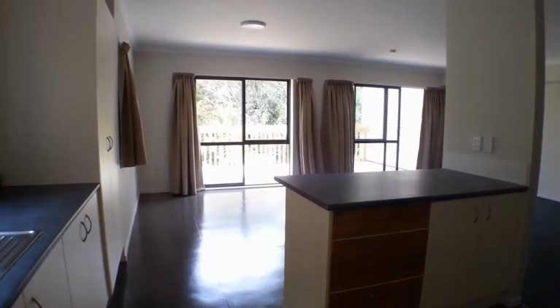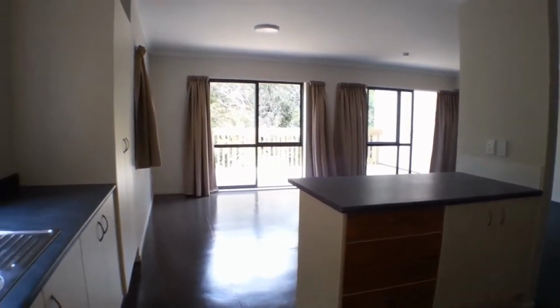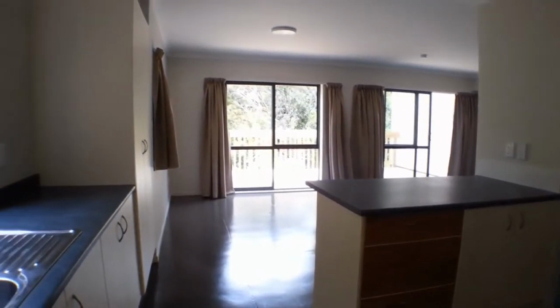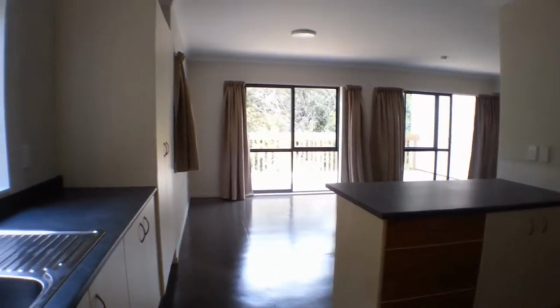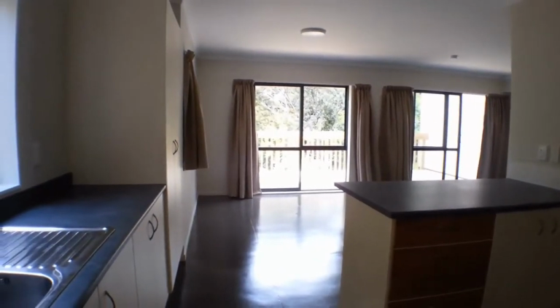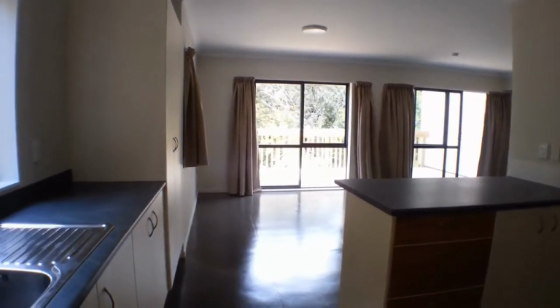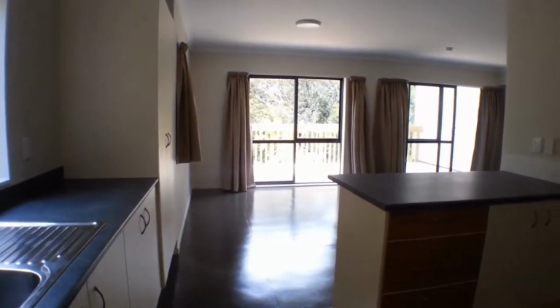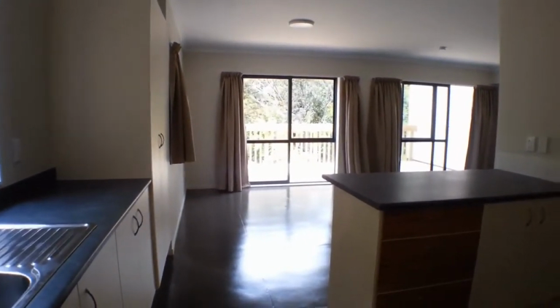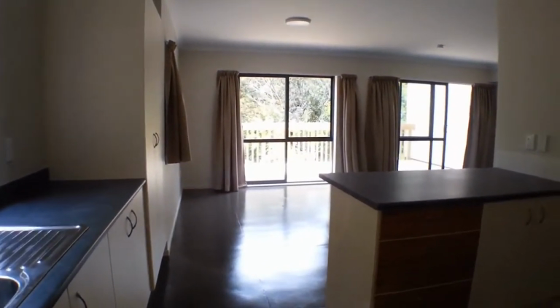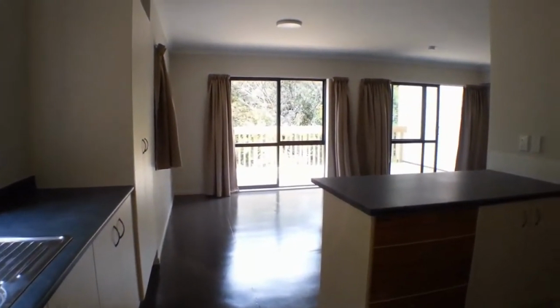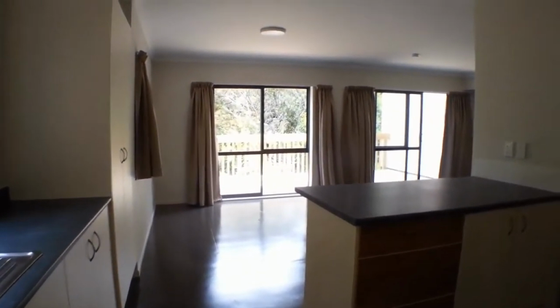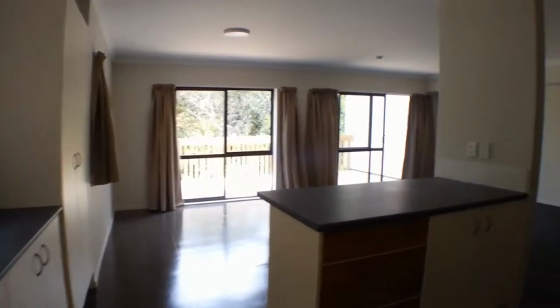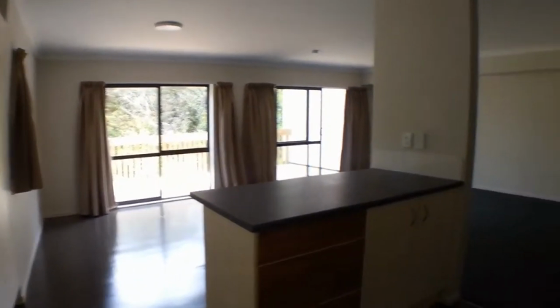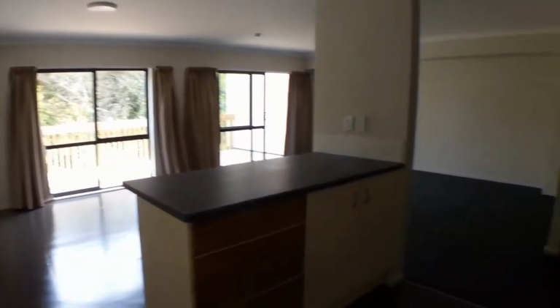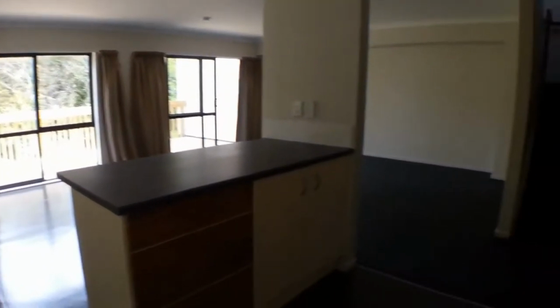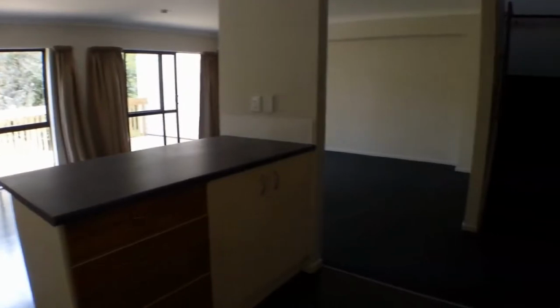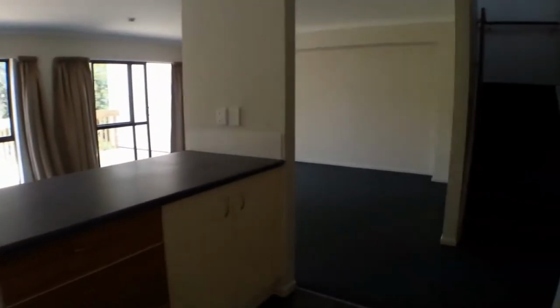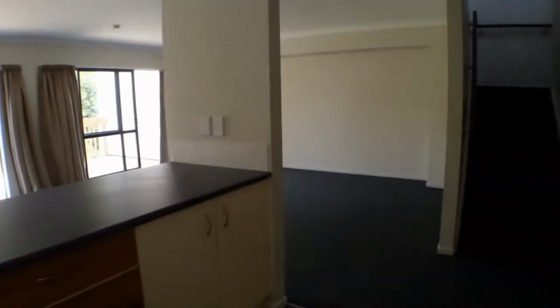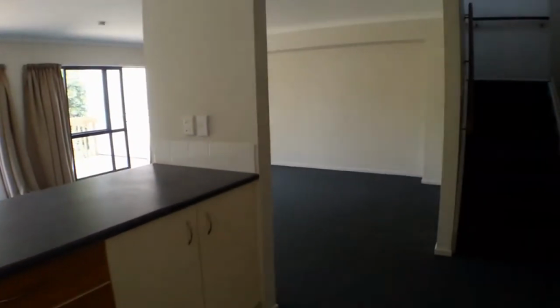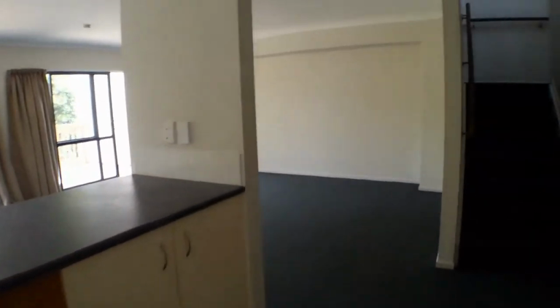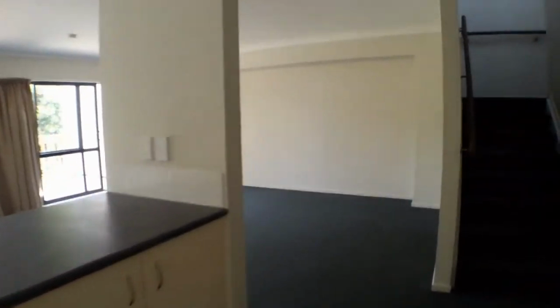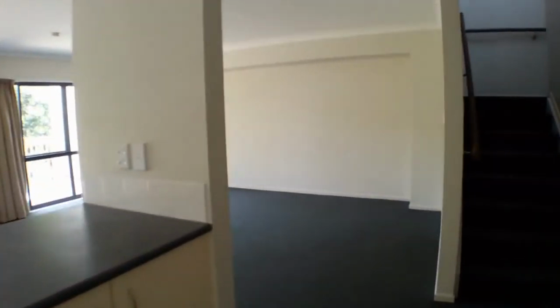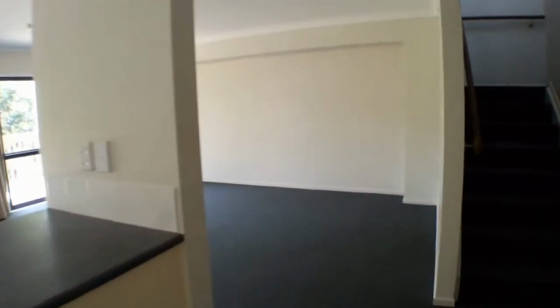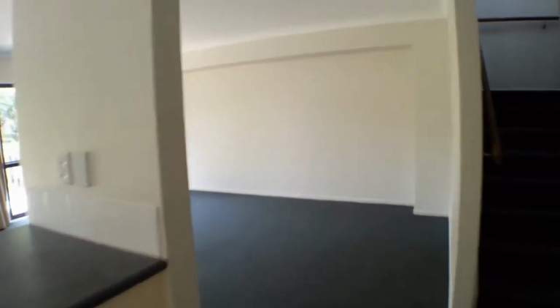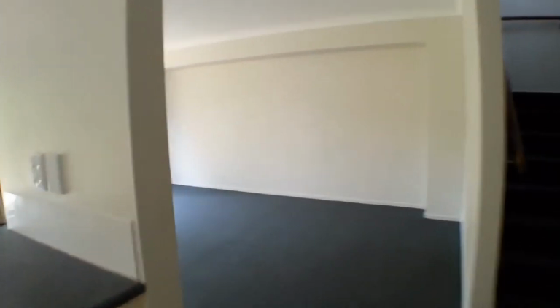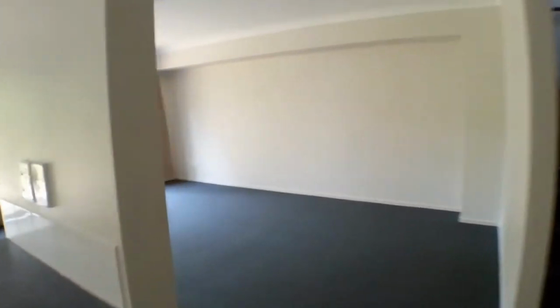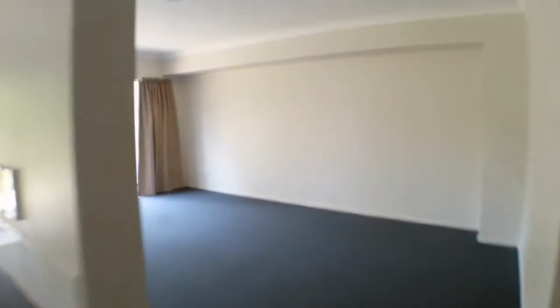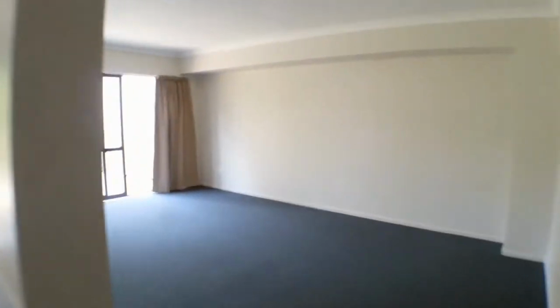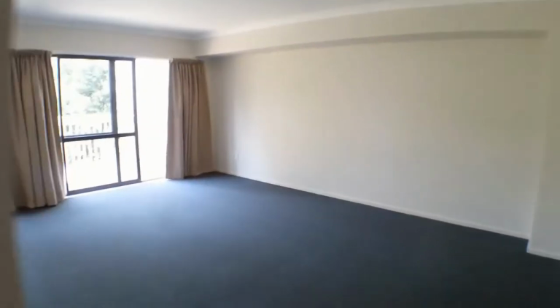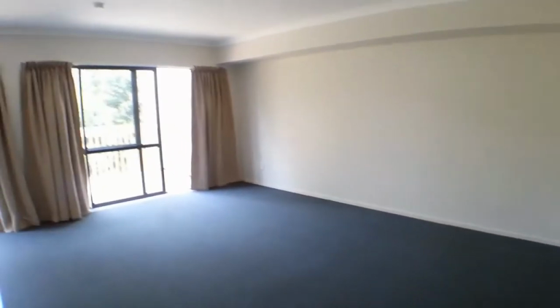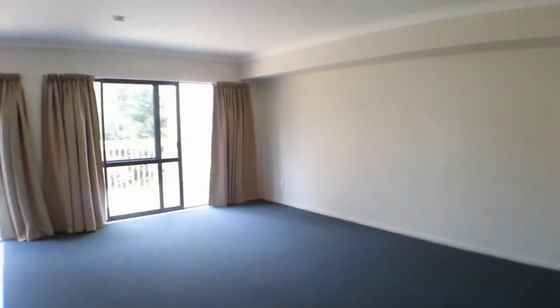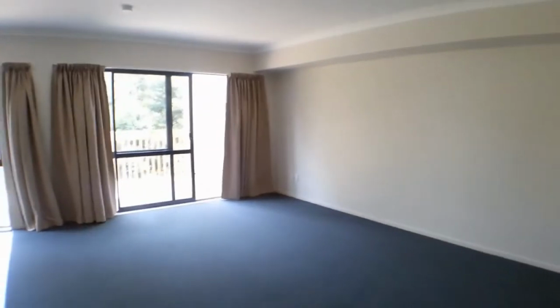It's a nice open area with new carpet, new vinyl, newly painted, and new curtains.